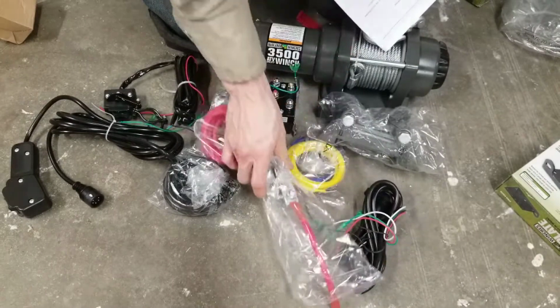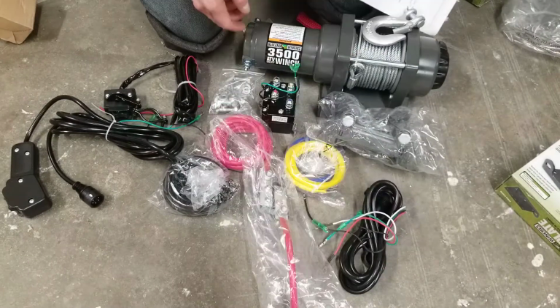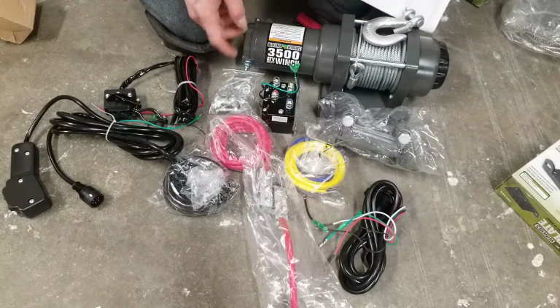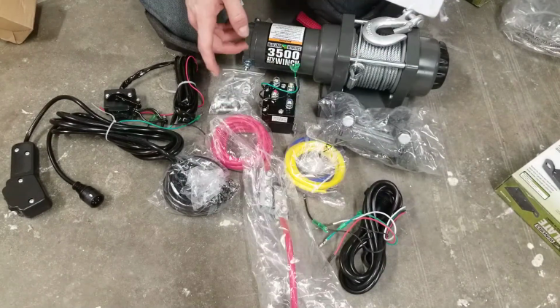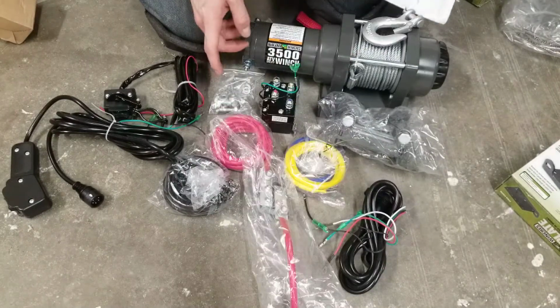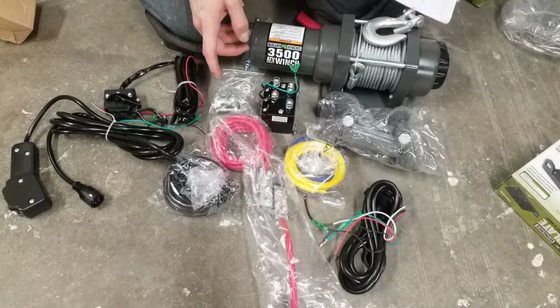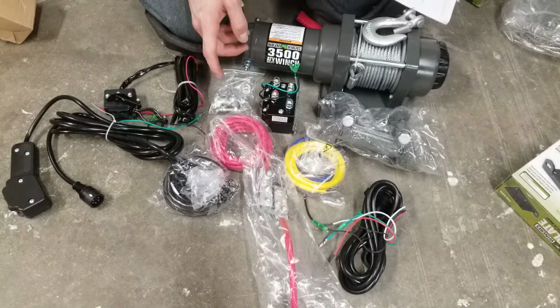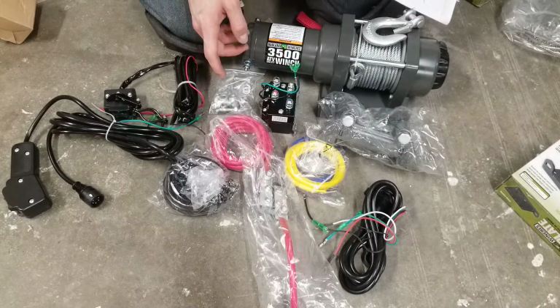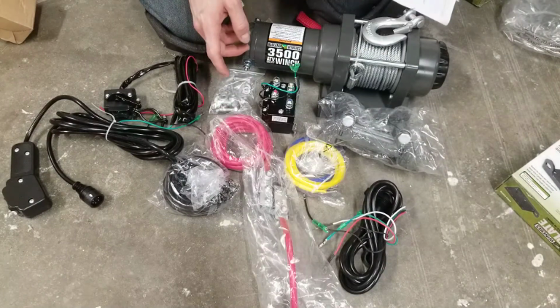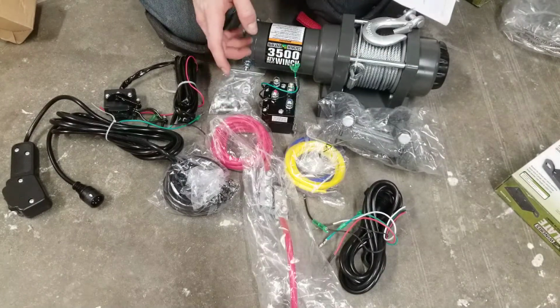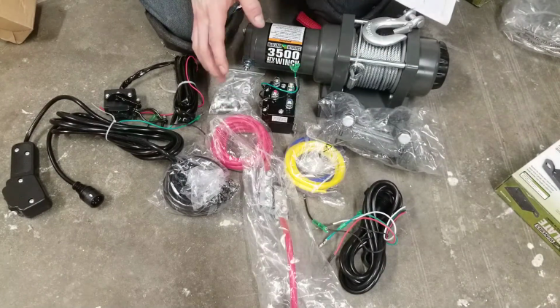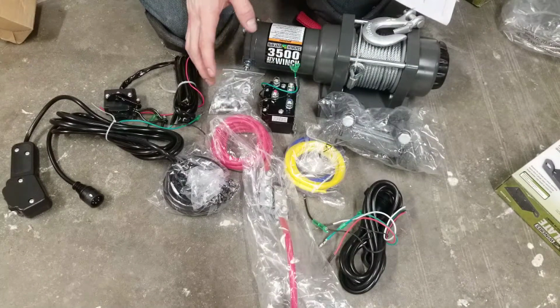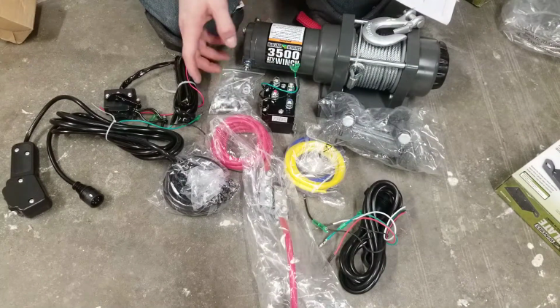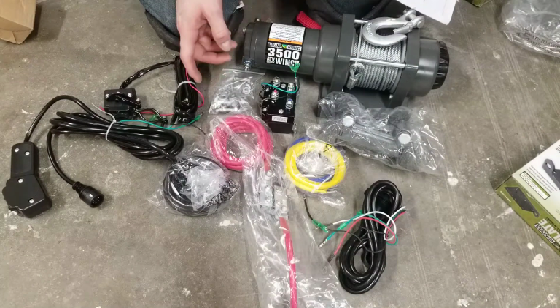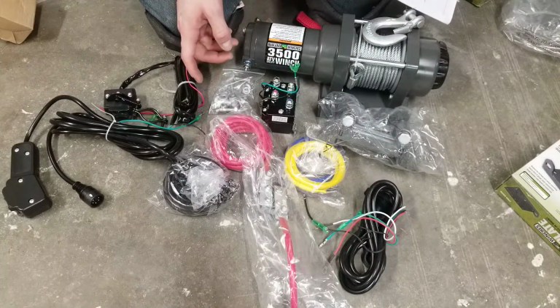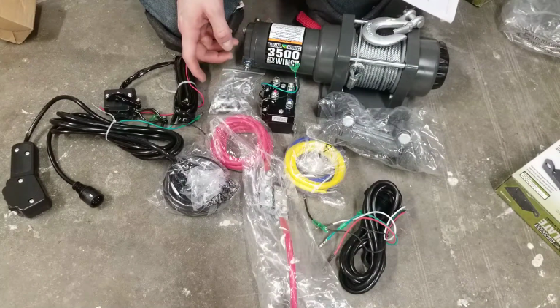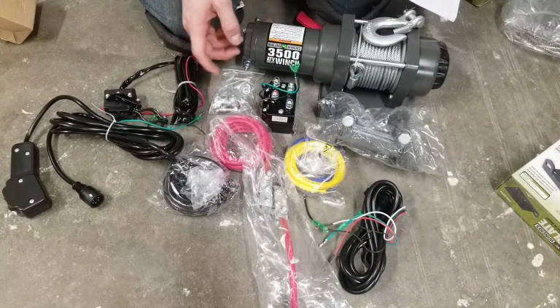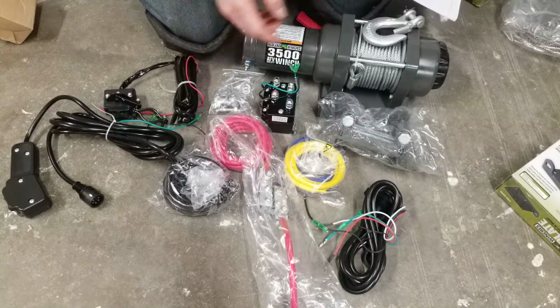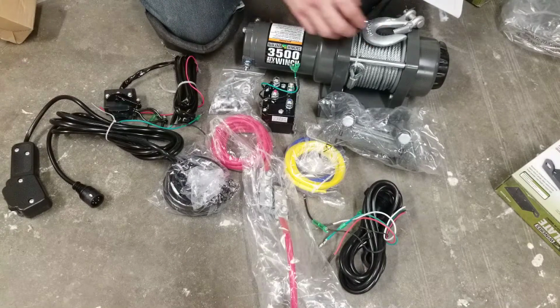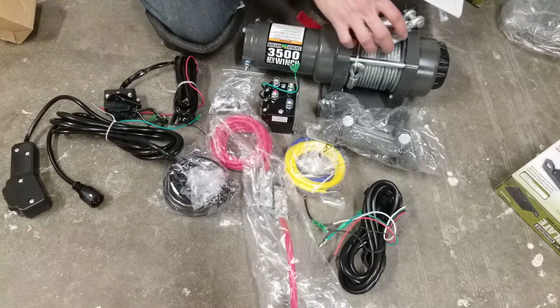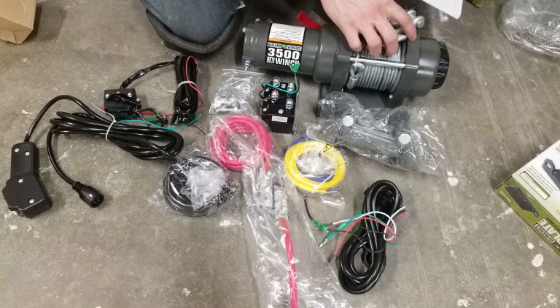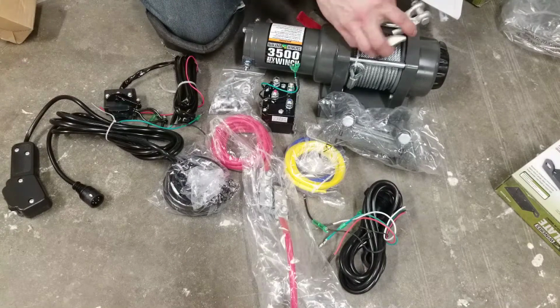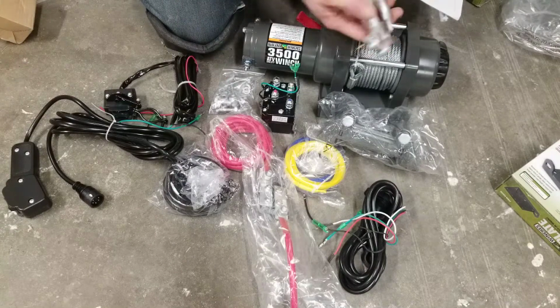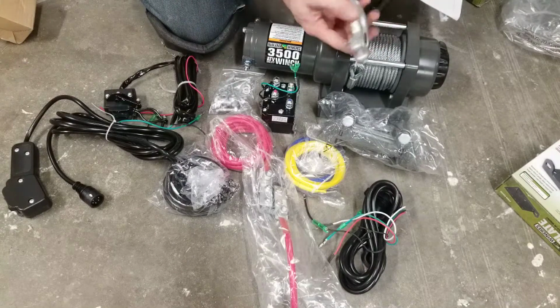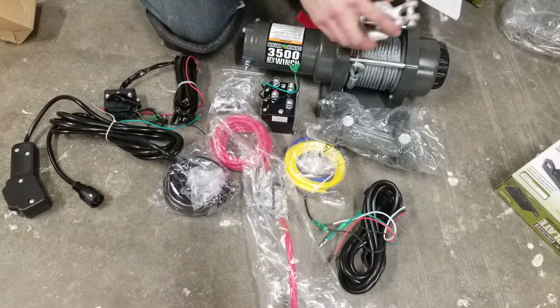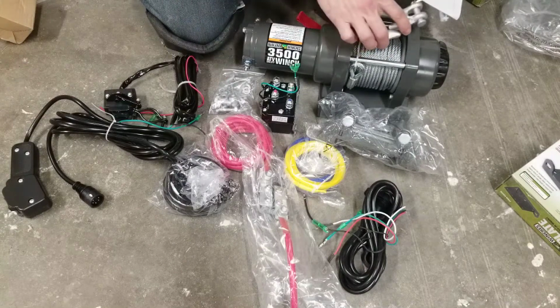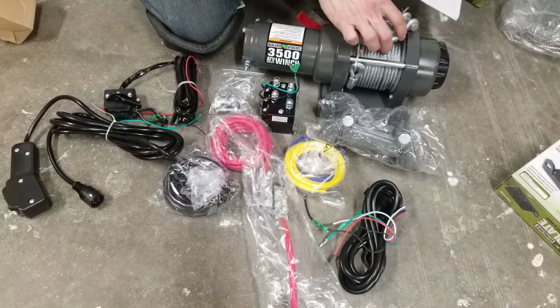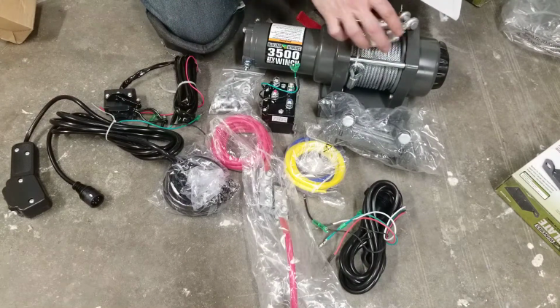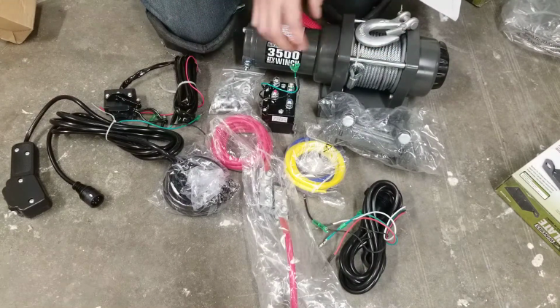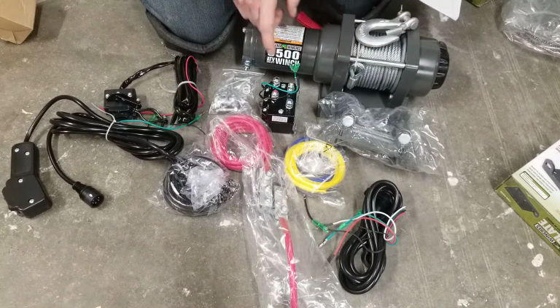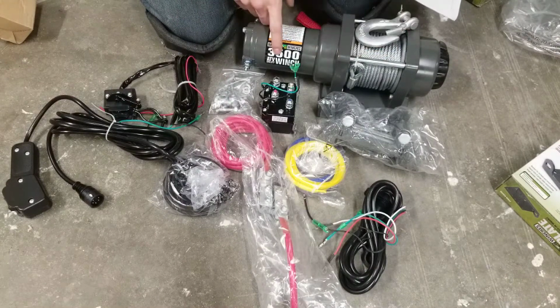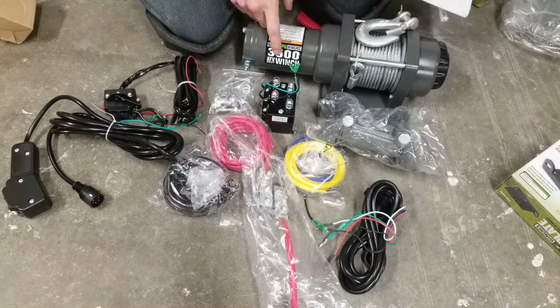So it looks like it comes with everything you need to install it and use it right out of the box. That's good to know.